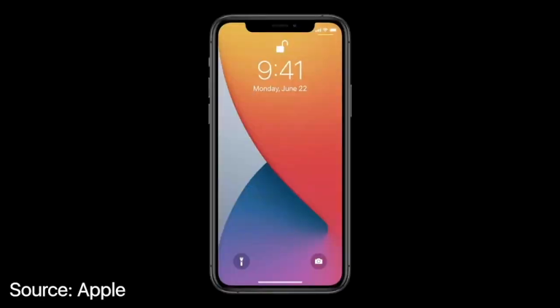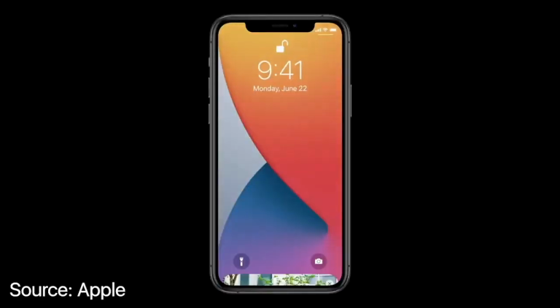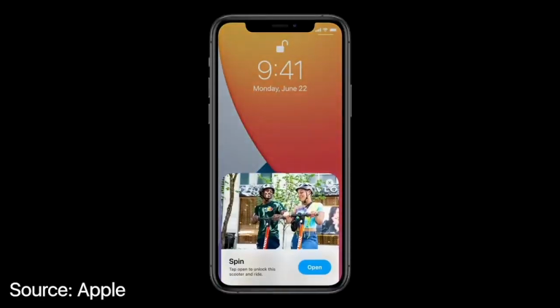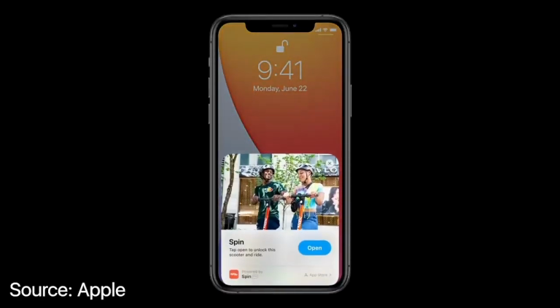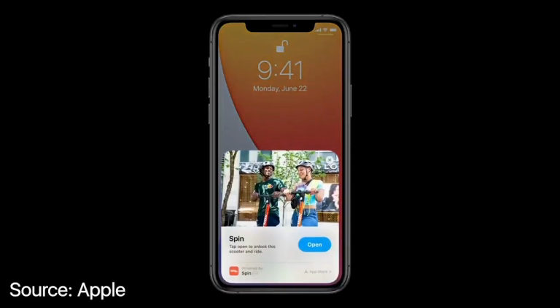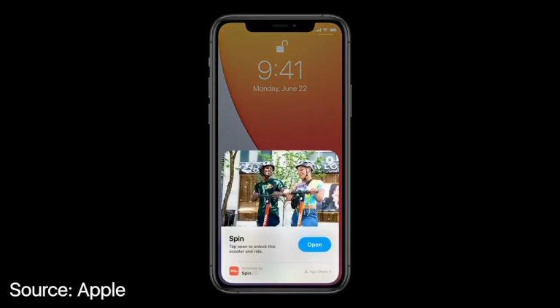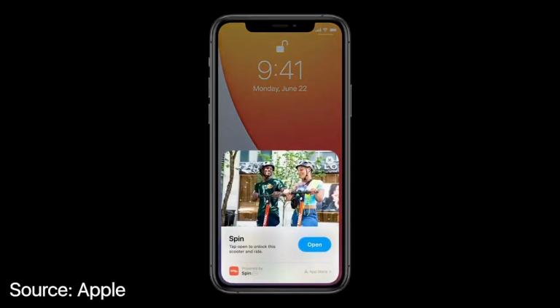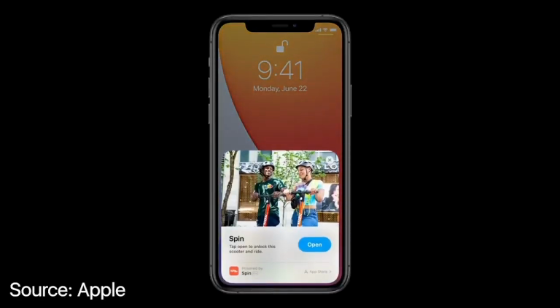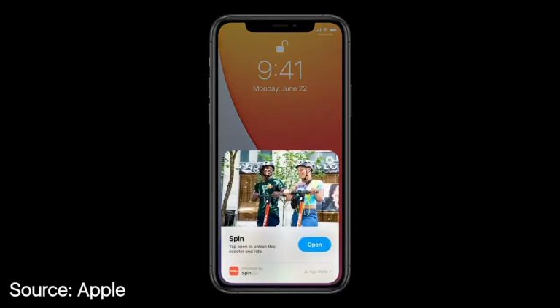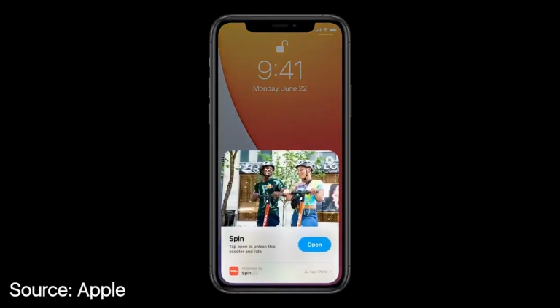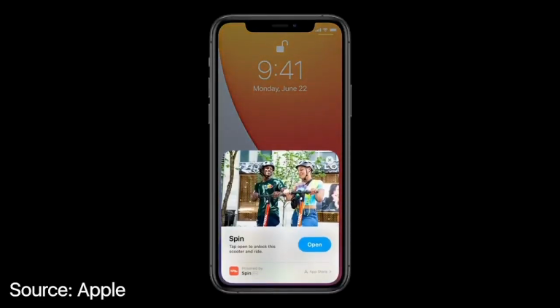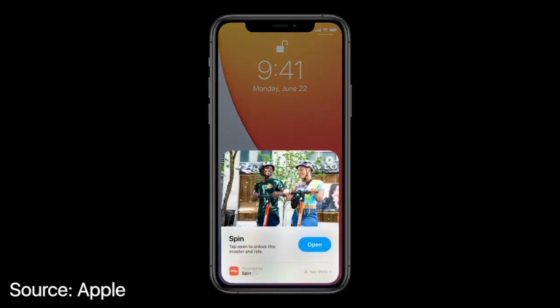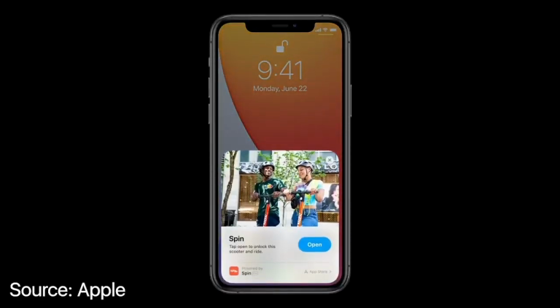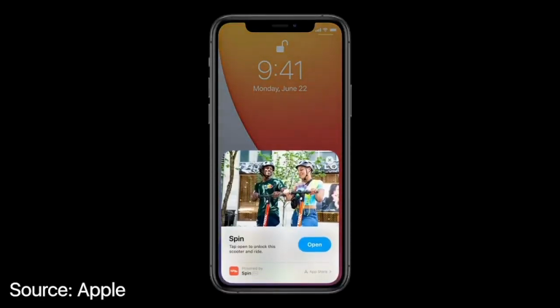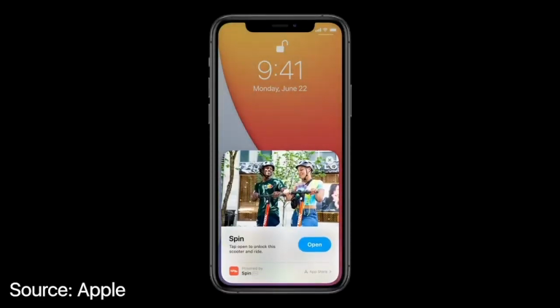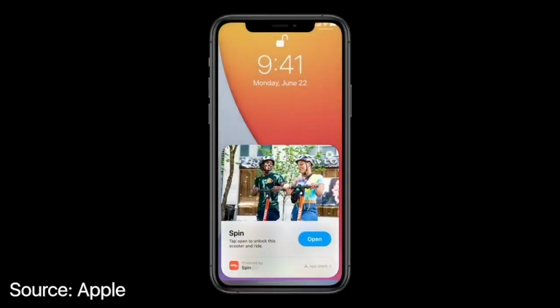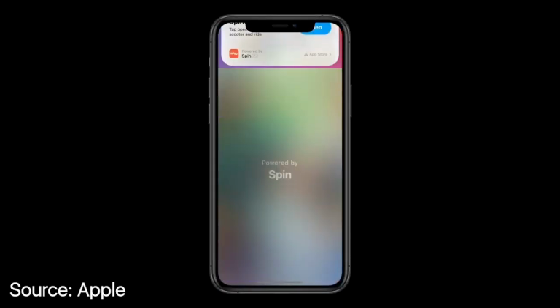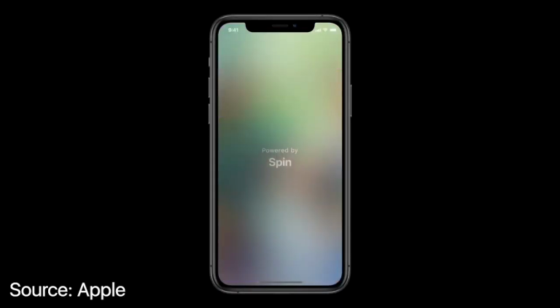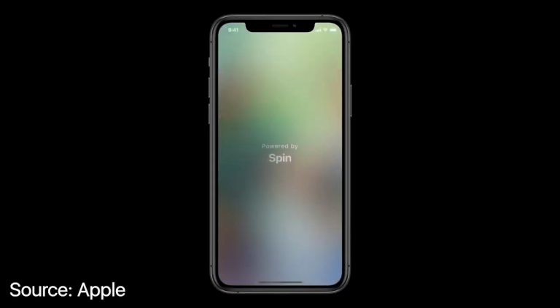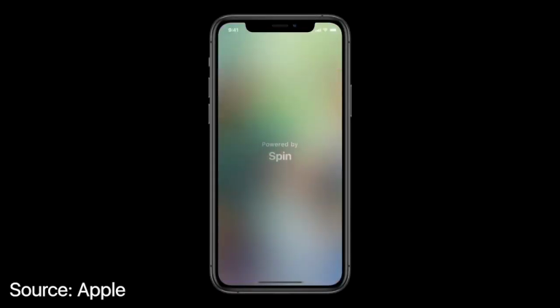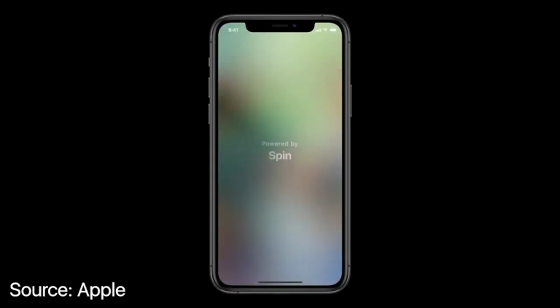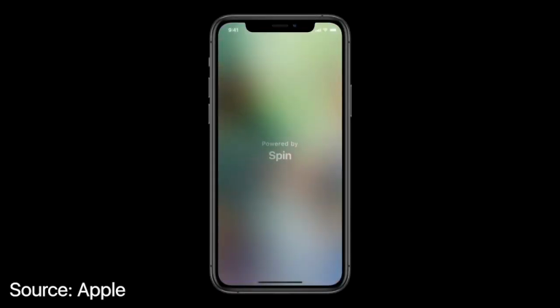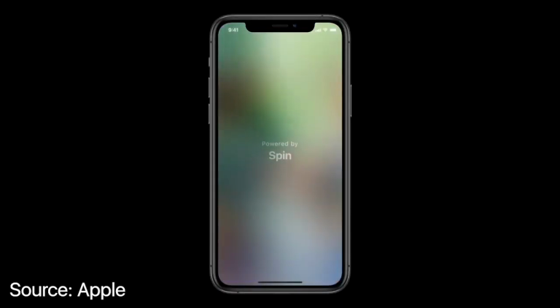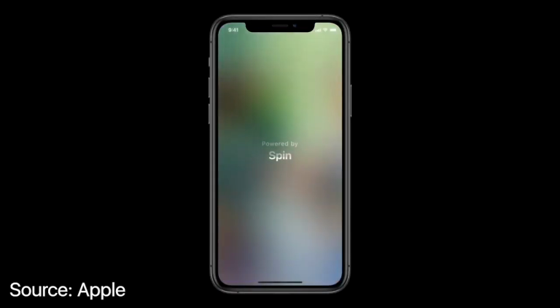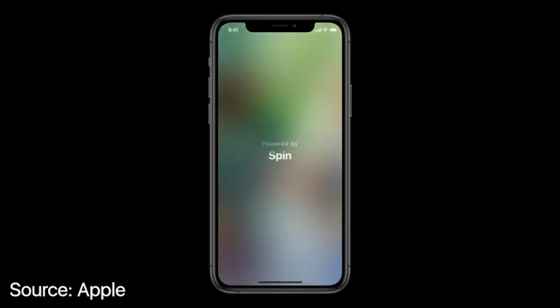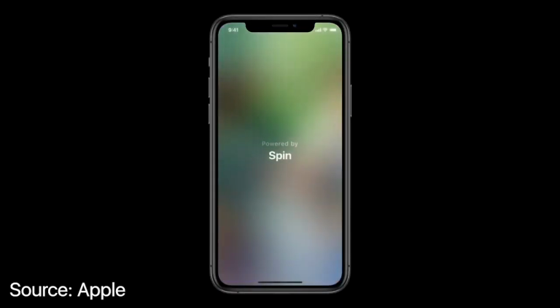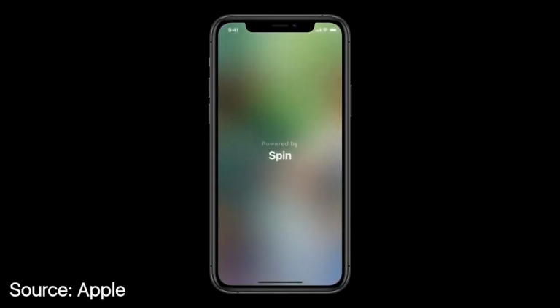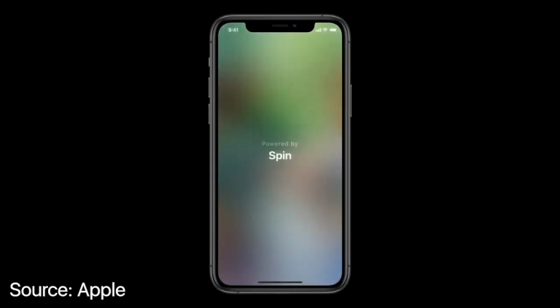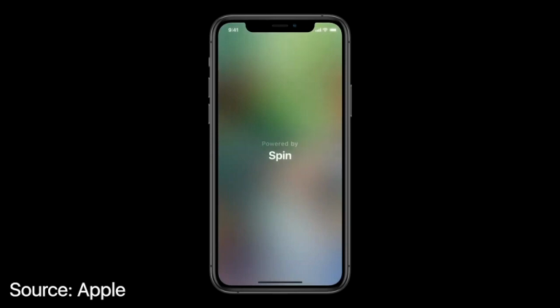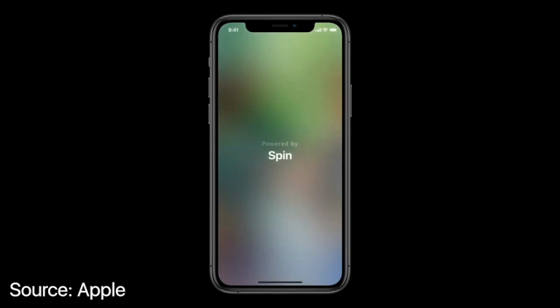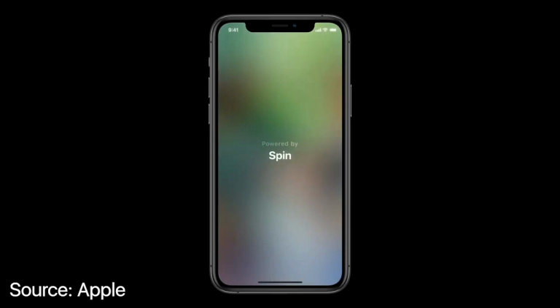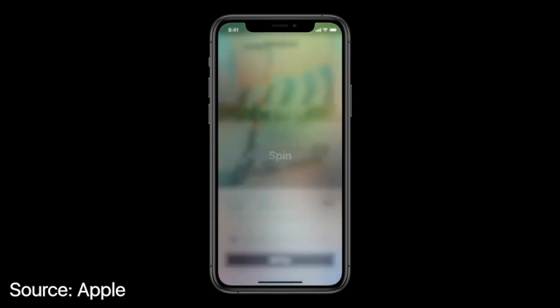They start with this card, which quickly pops up, and with just a tap, you can launch the App Clip.